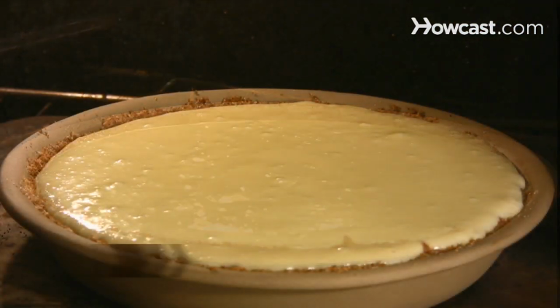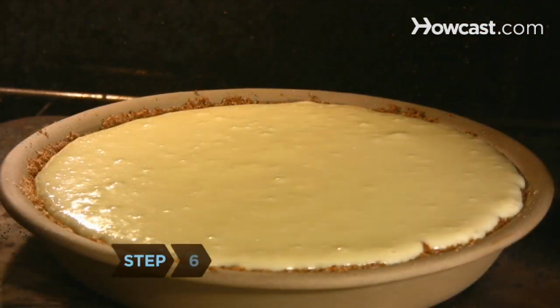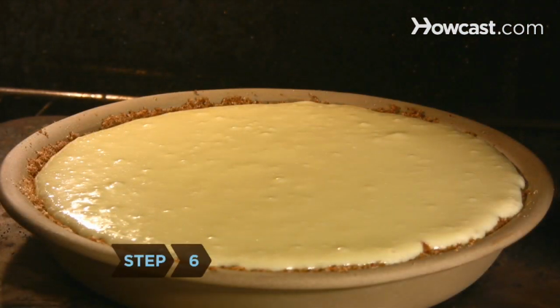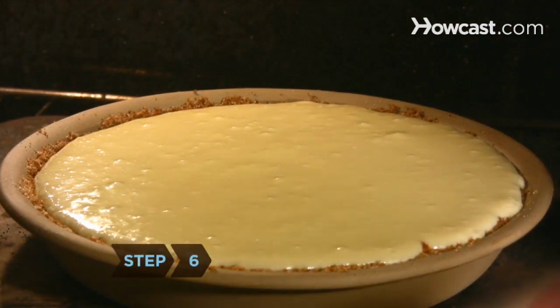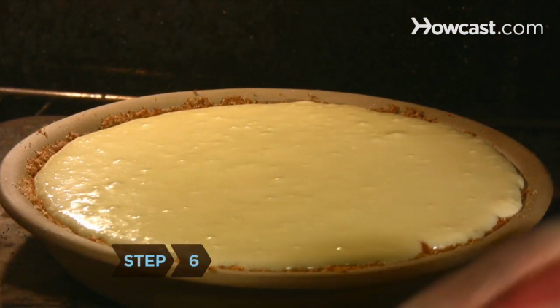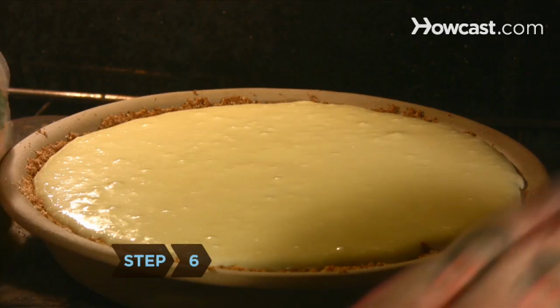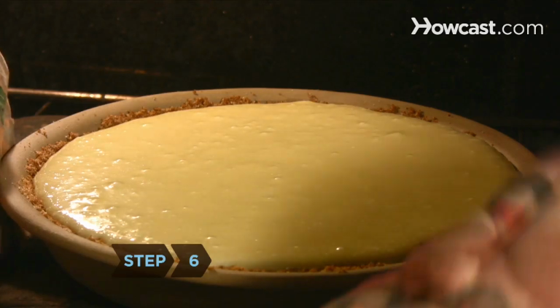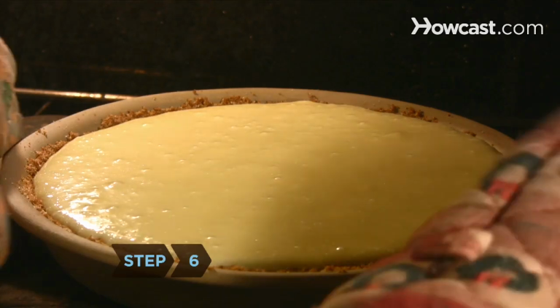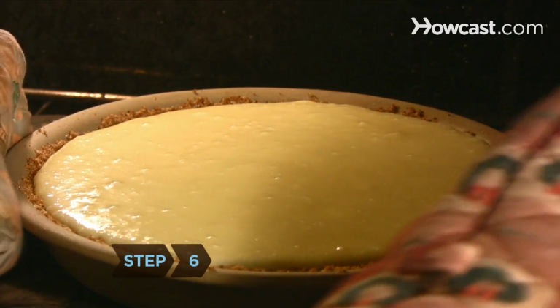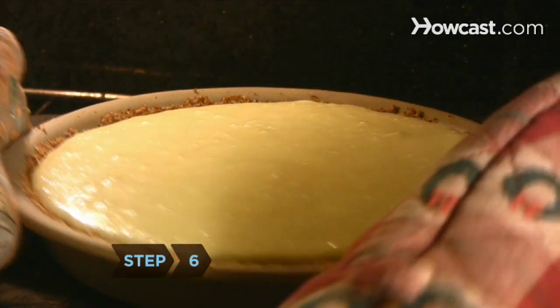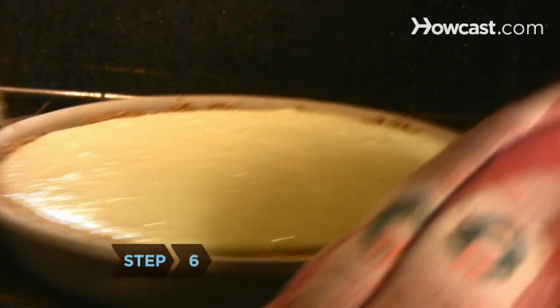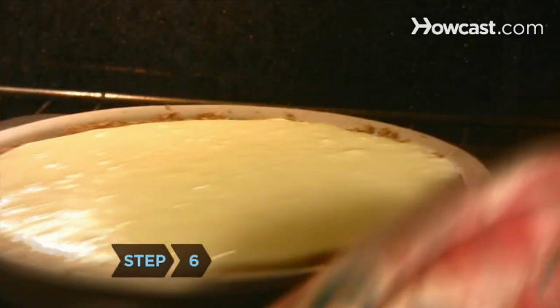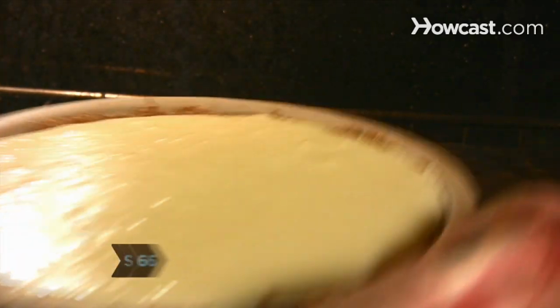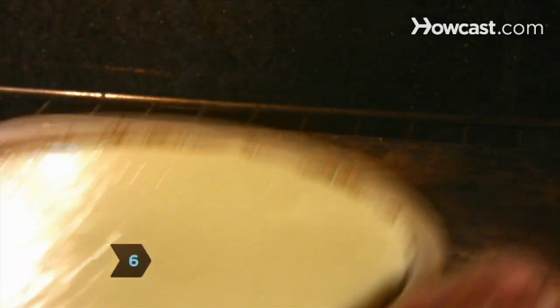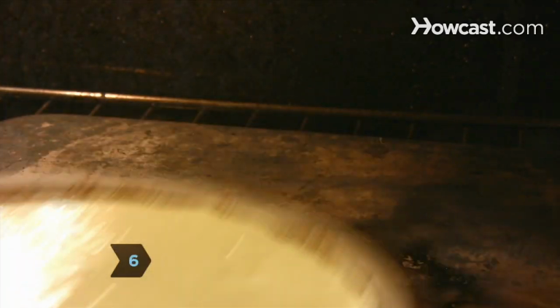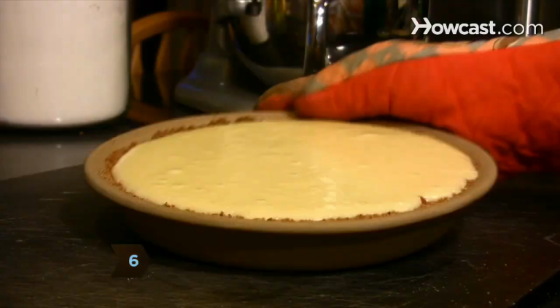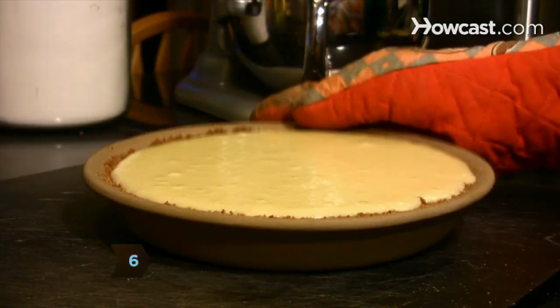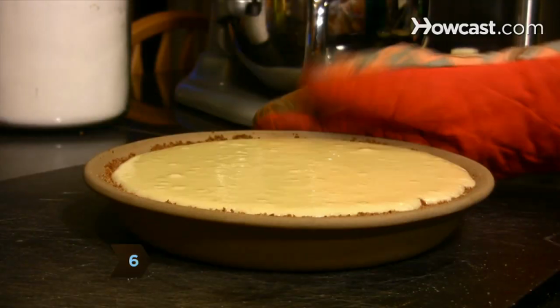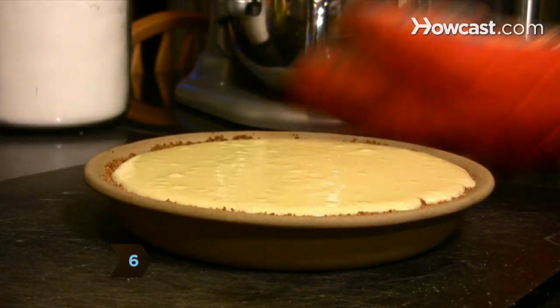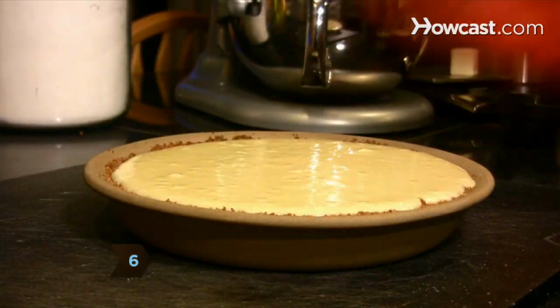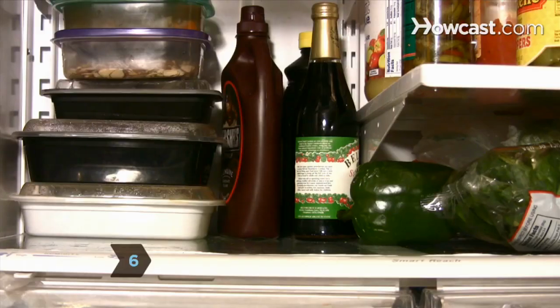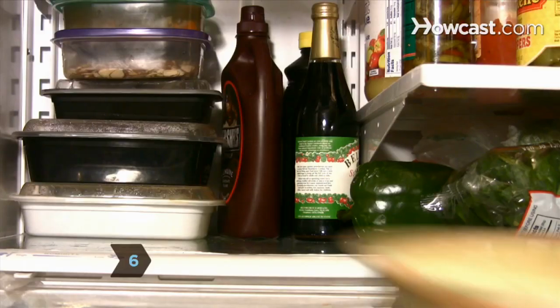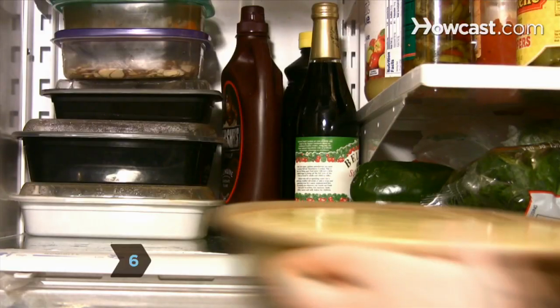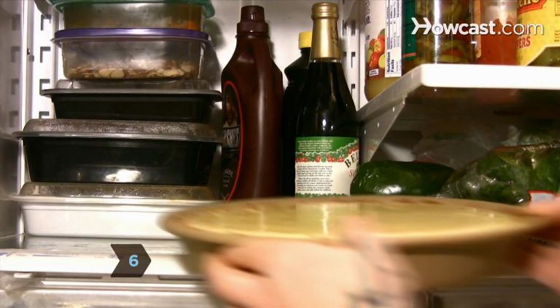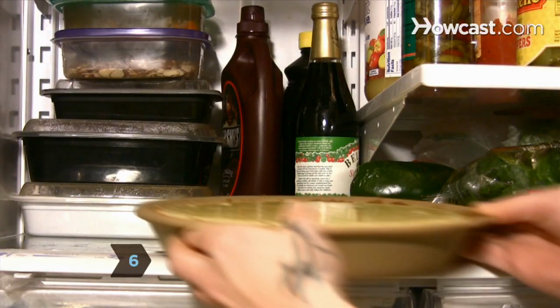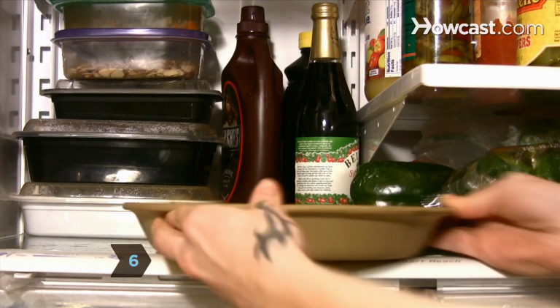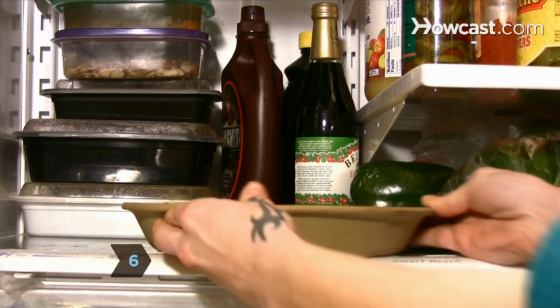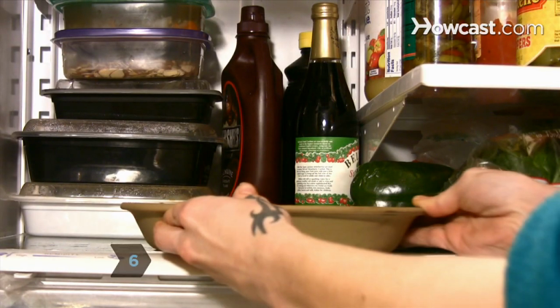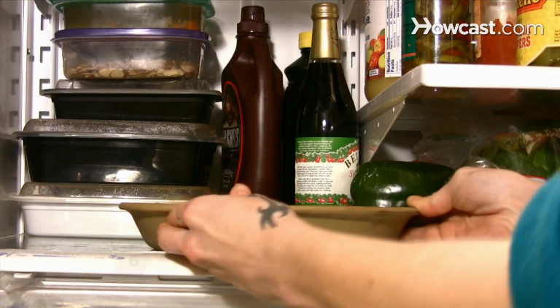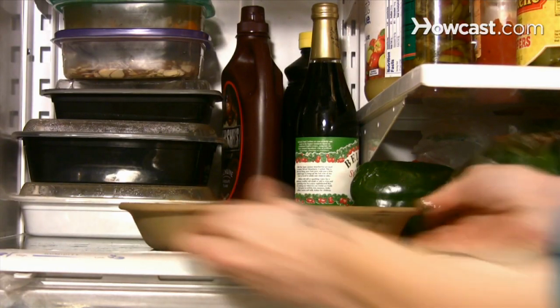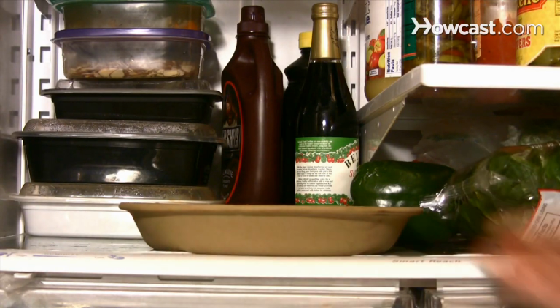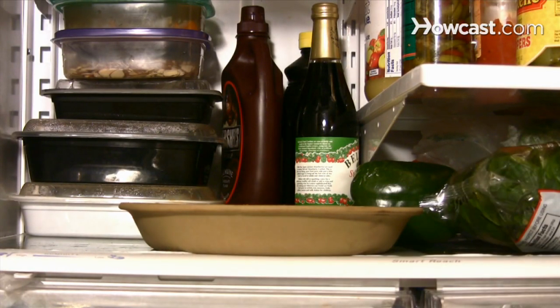Step 6. Remove the pie from the oven and let it cool. Put the pie in the refrigerator for two hours.